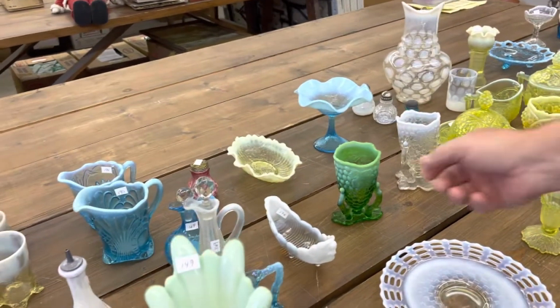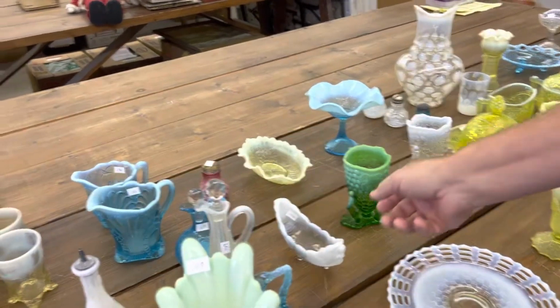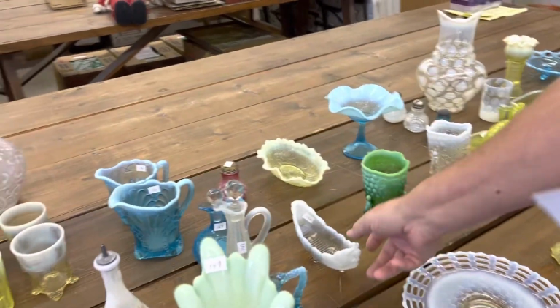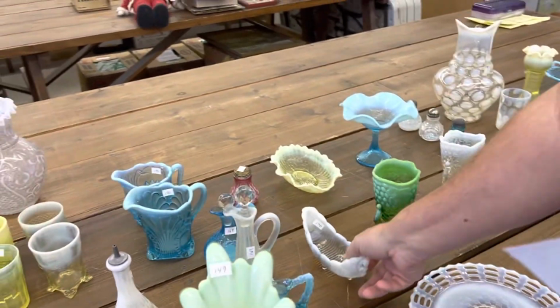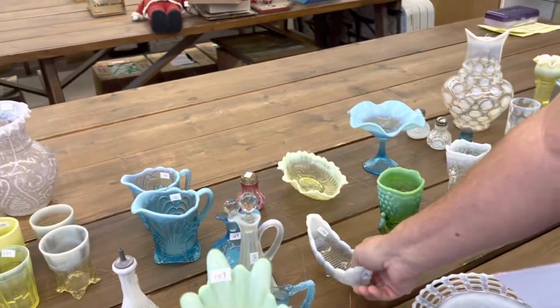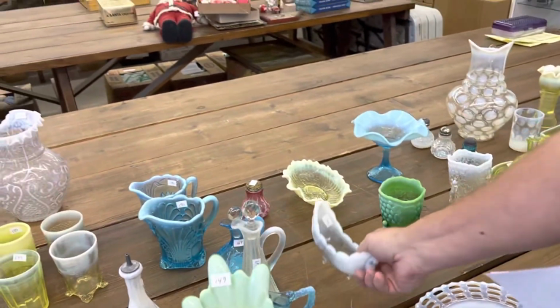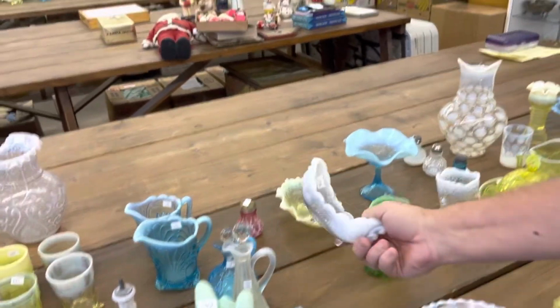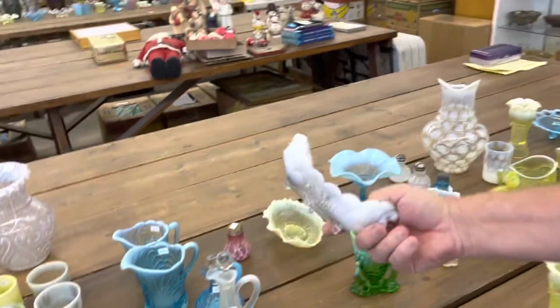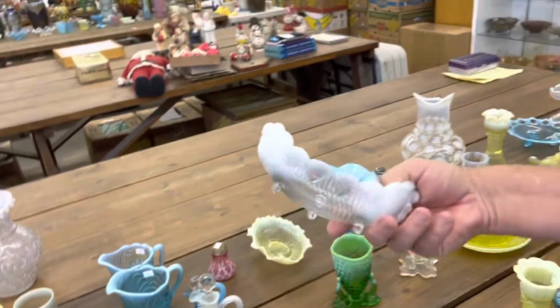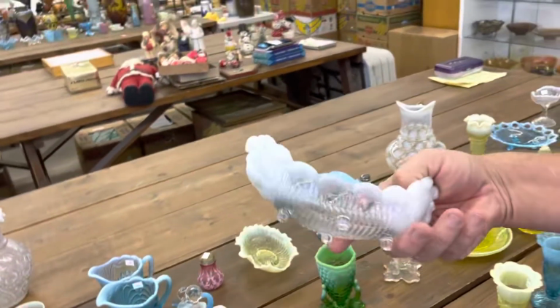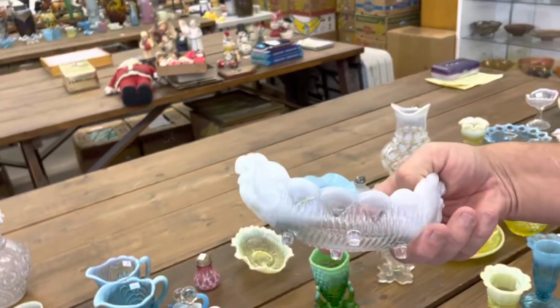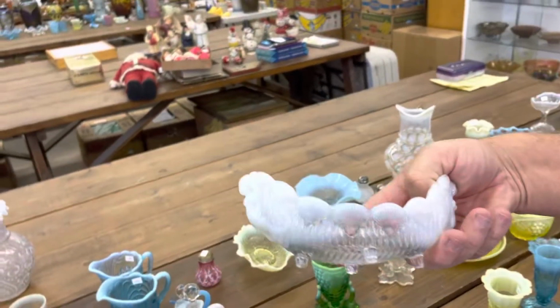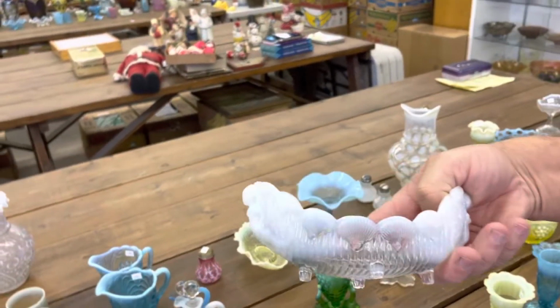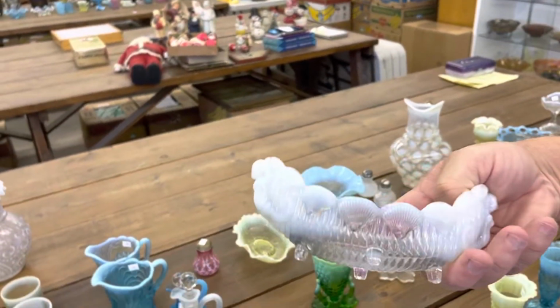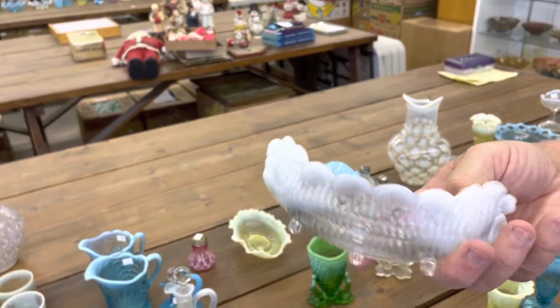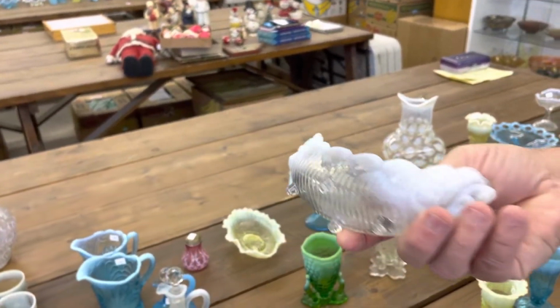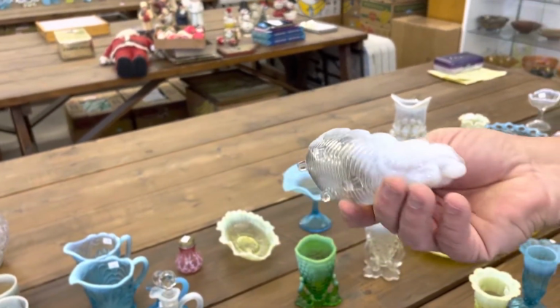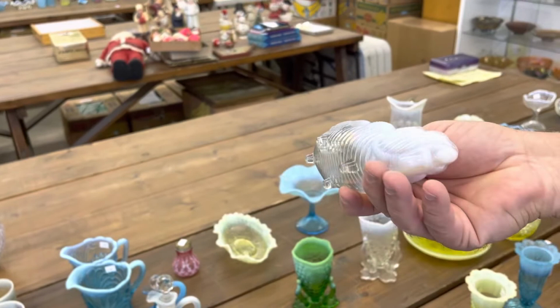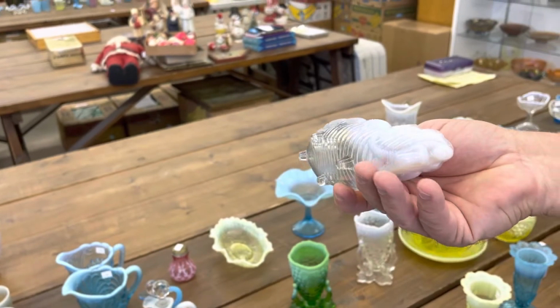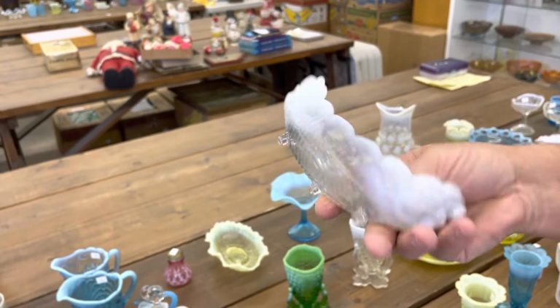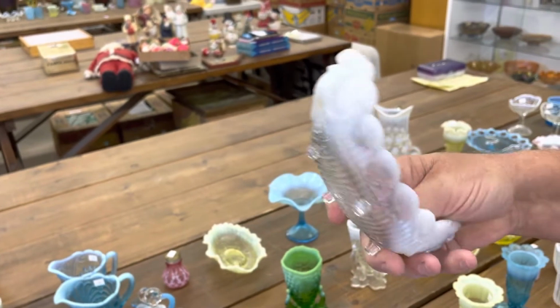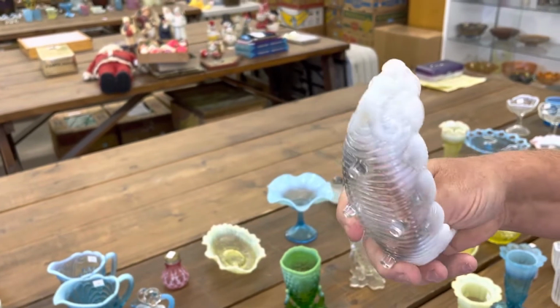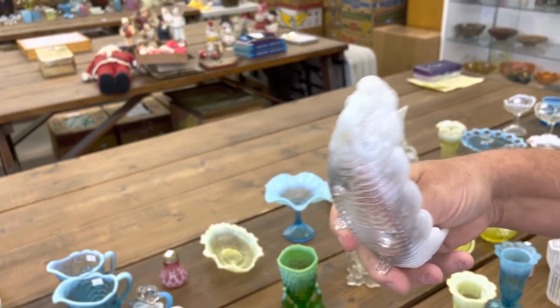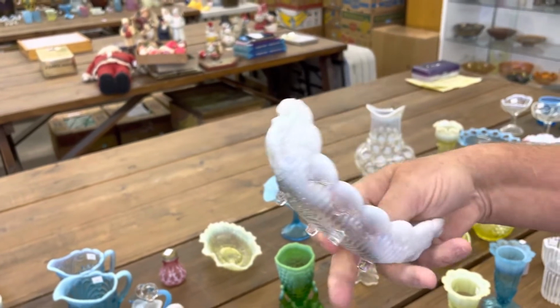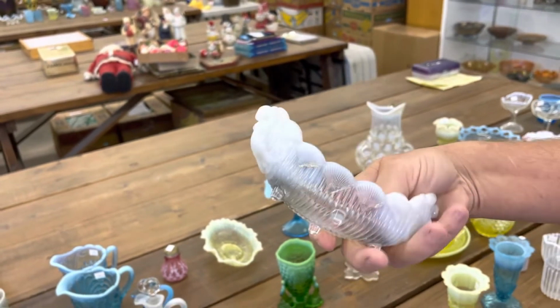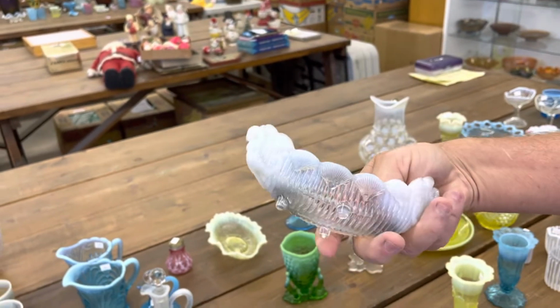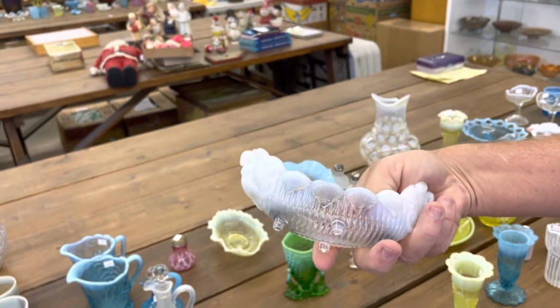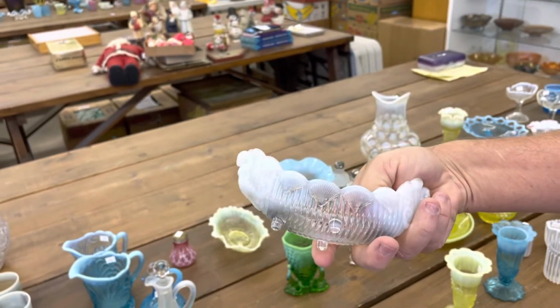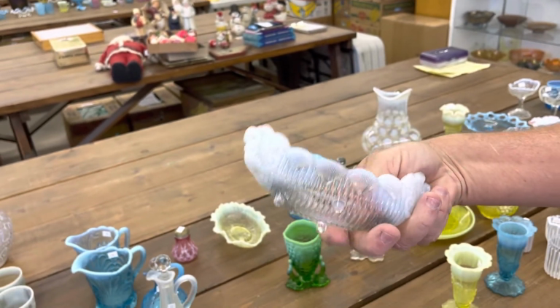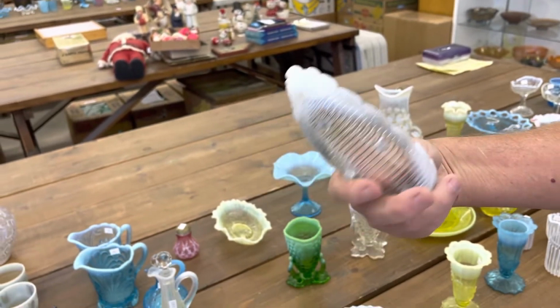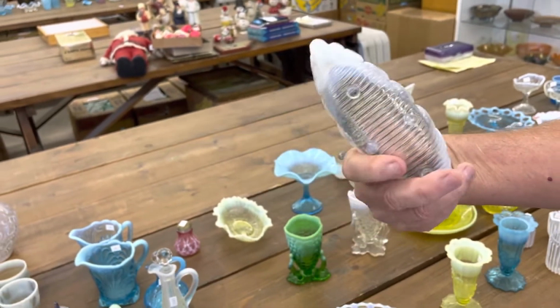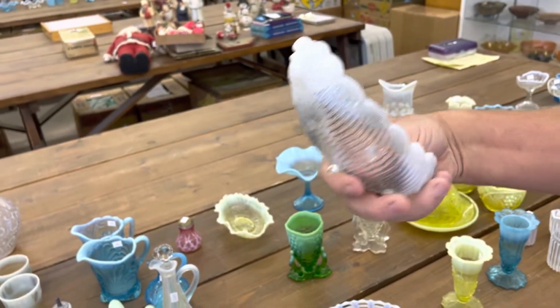Mermaid and Shell Boat — there's a mermaid on each end and shells on the side.